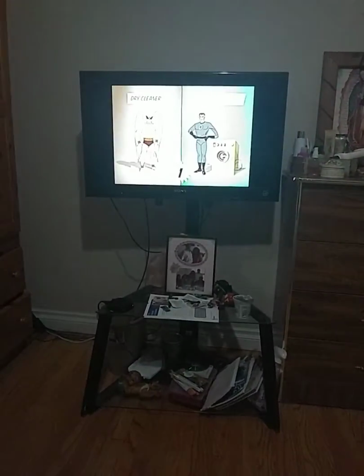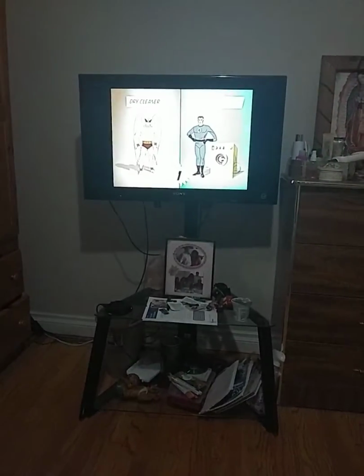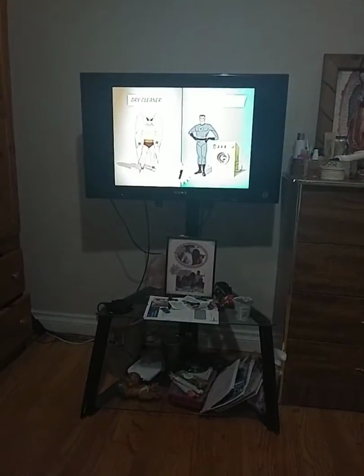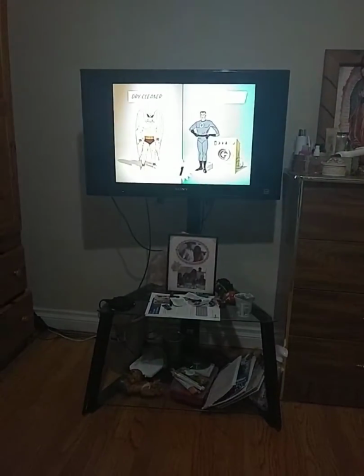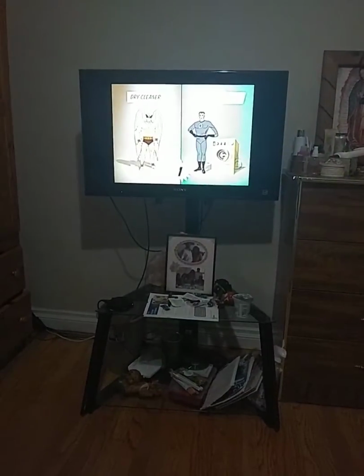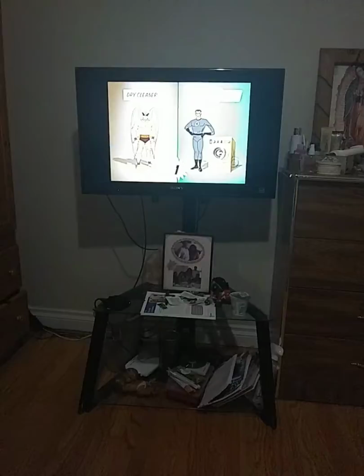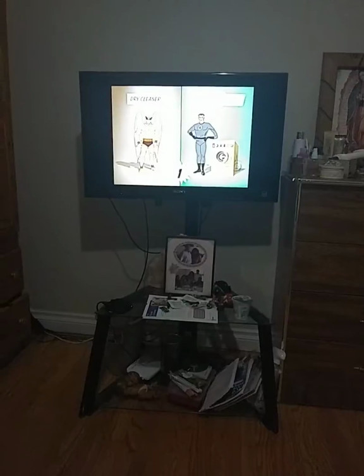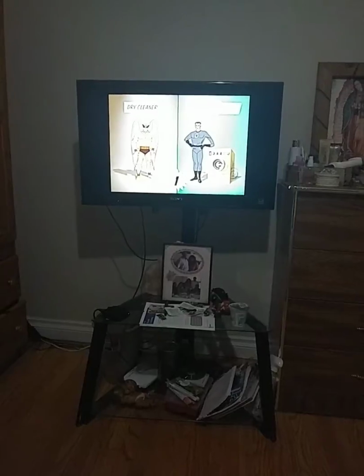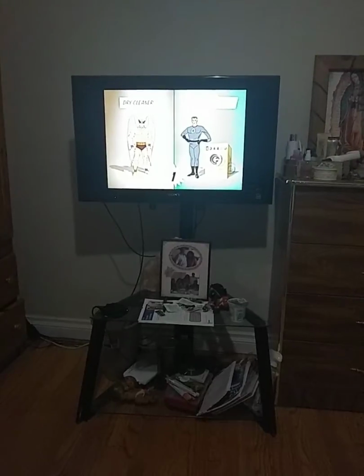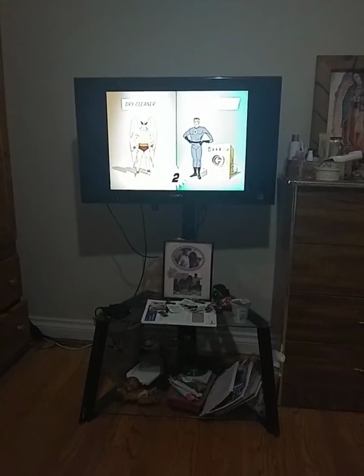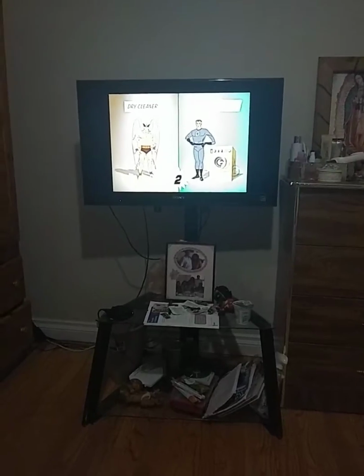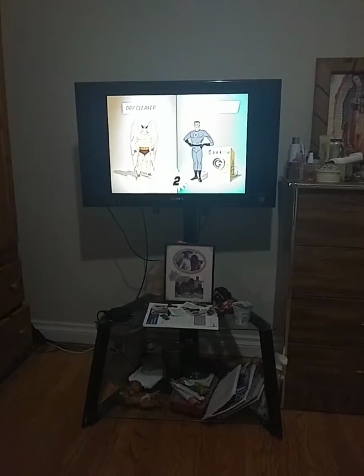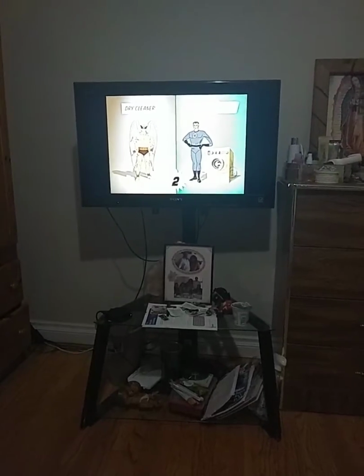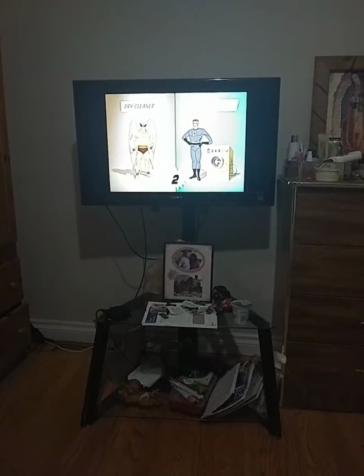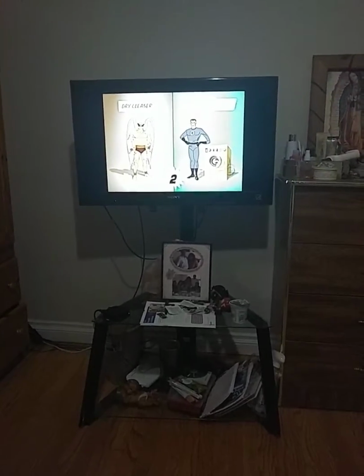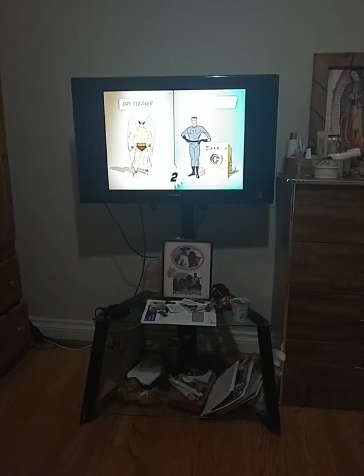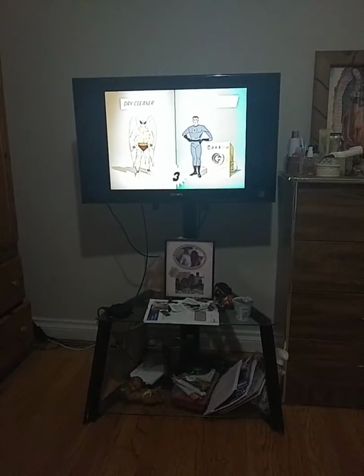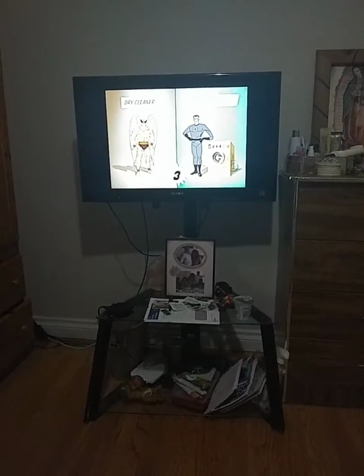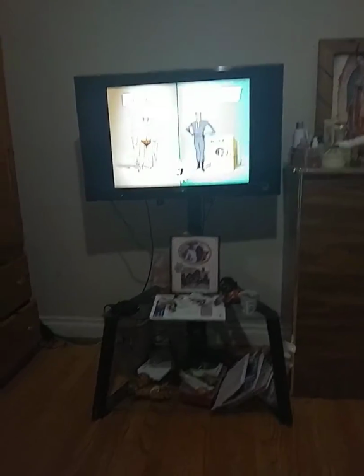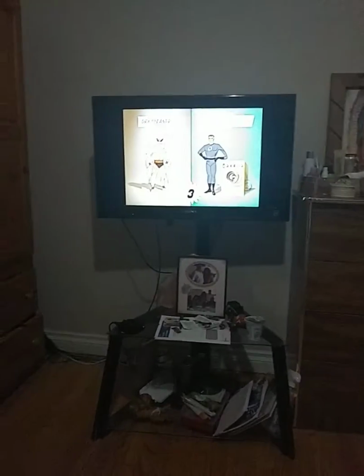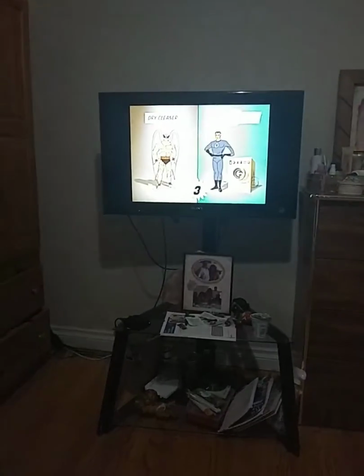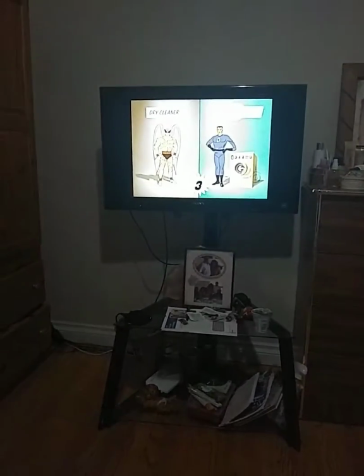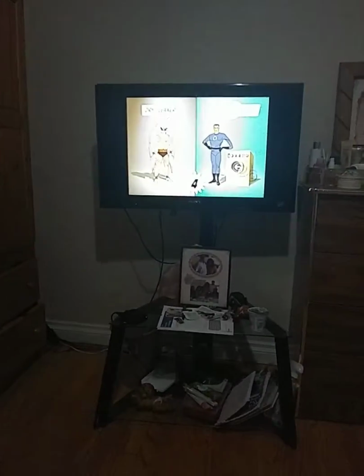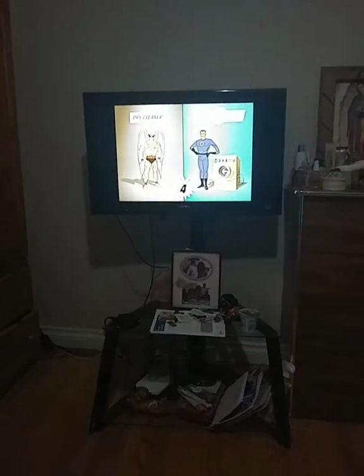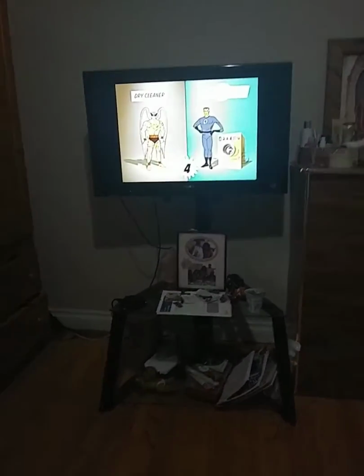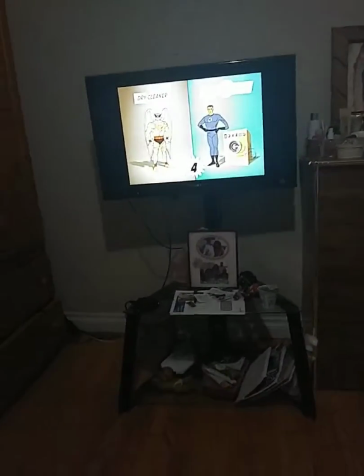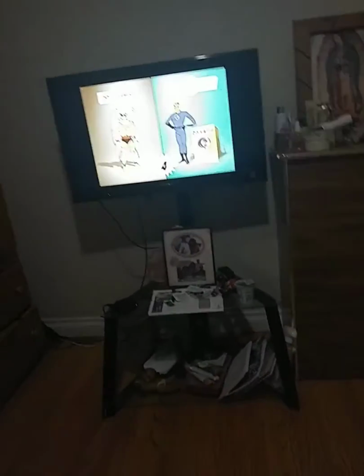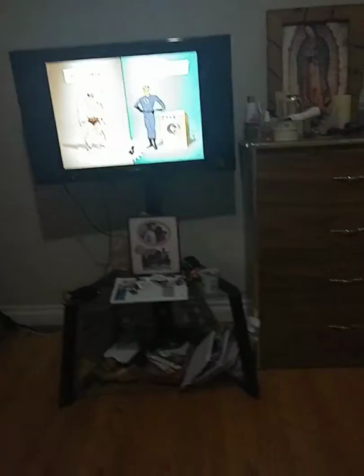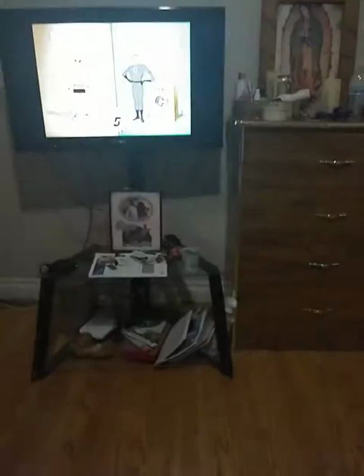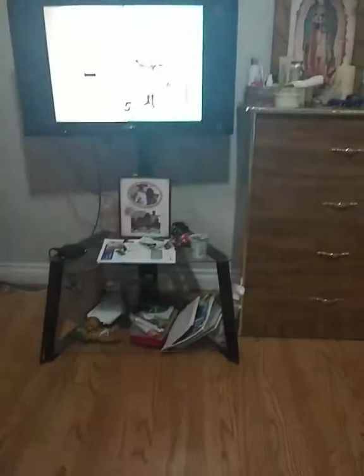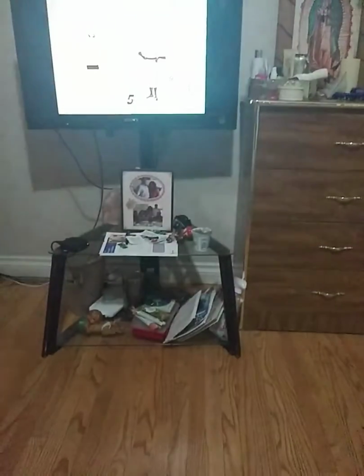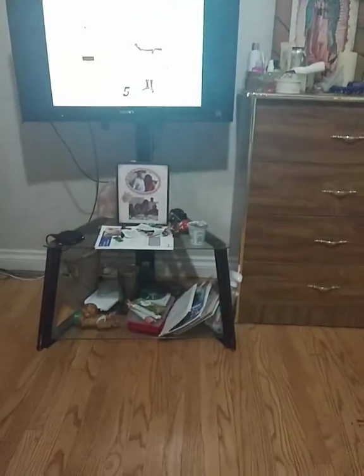And look at the difference after just five cleanings. Your clothes come out perfect every time.